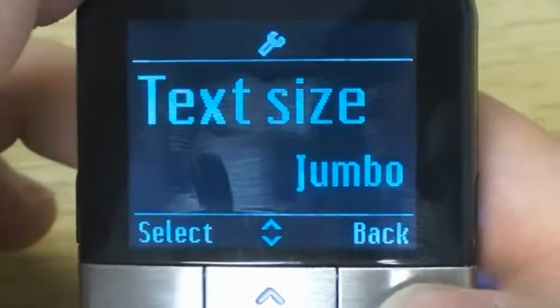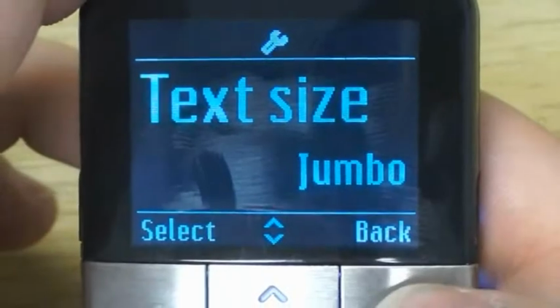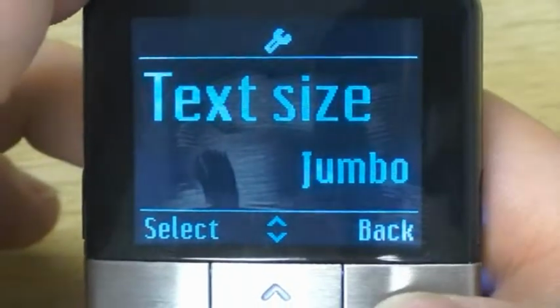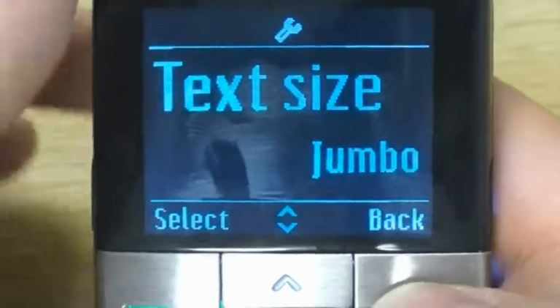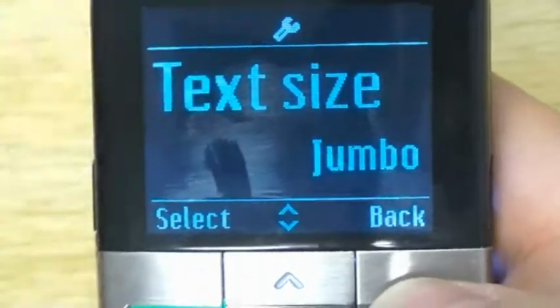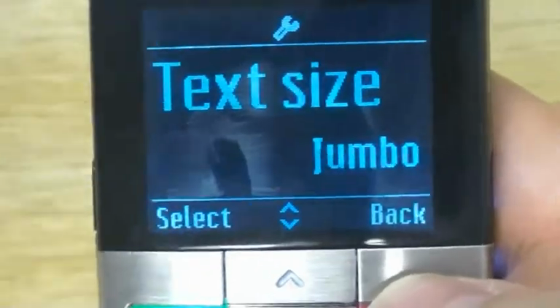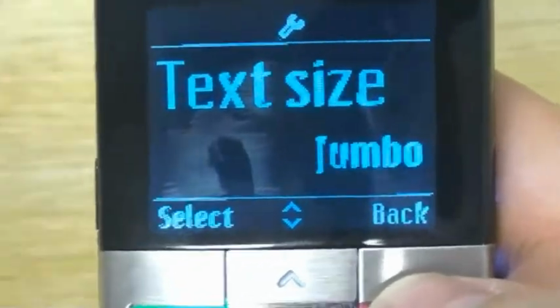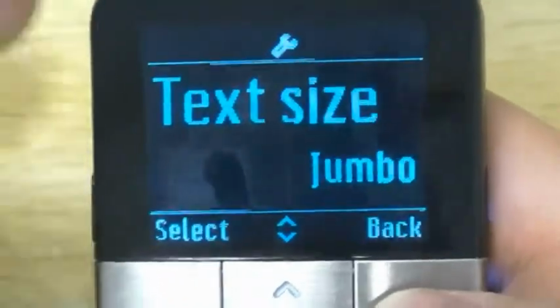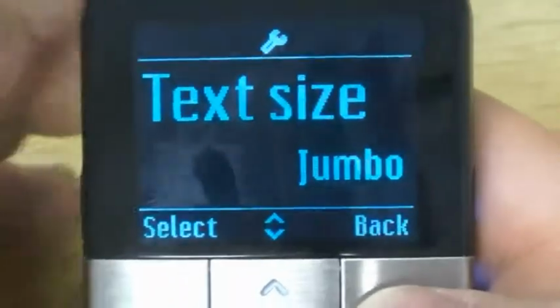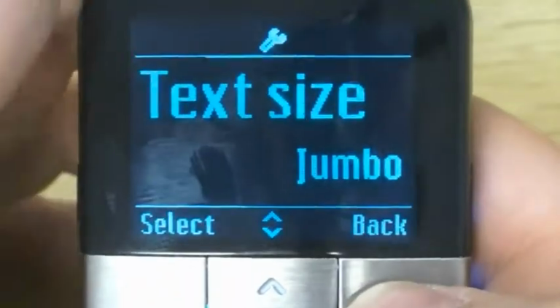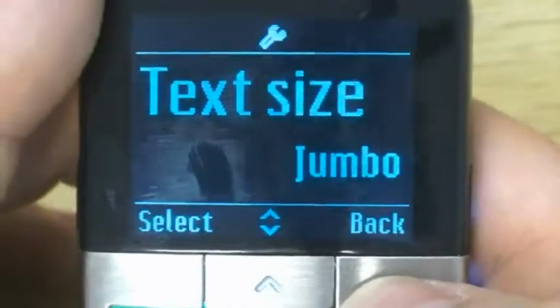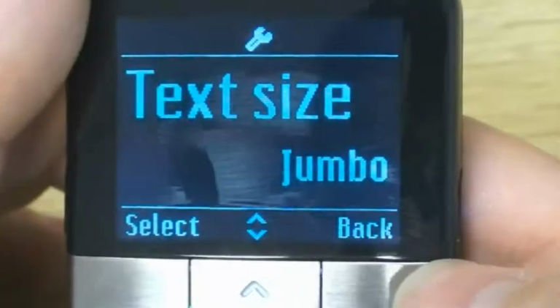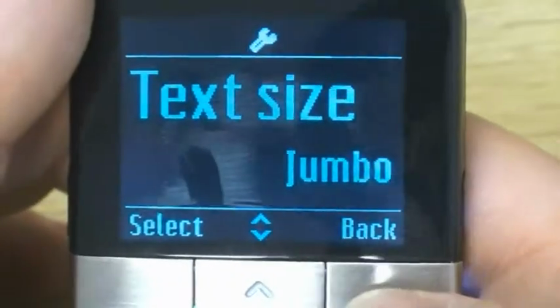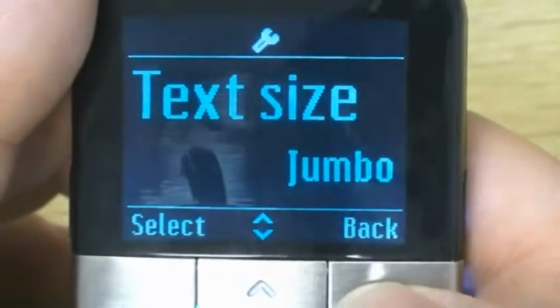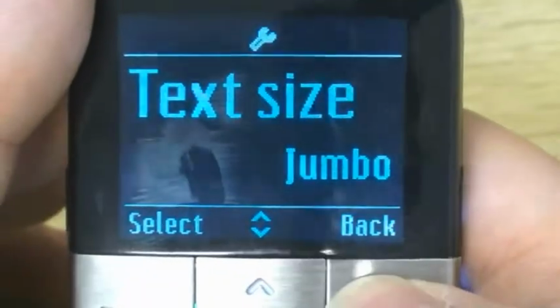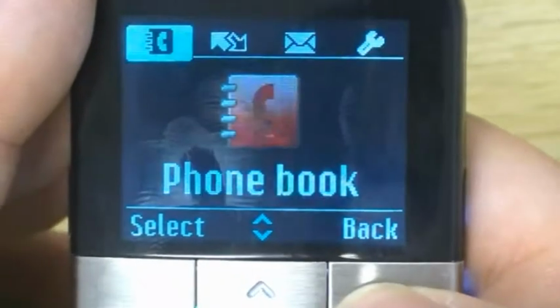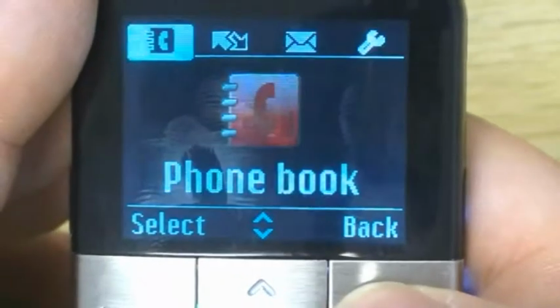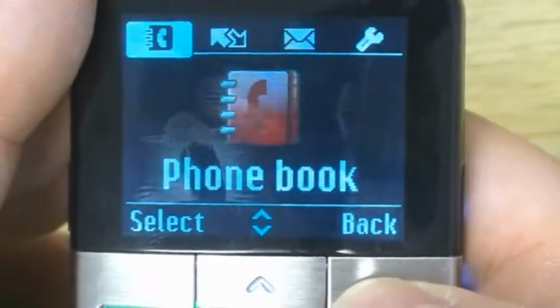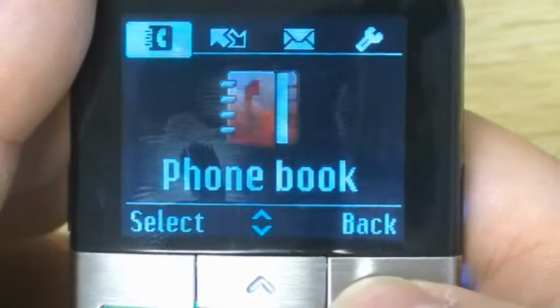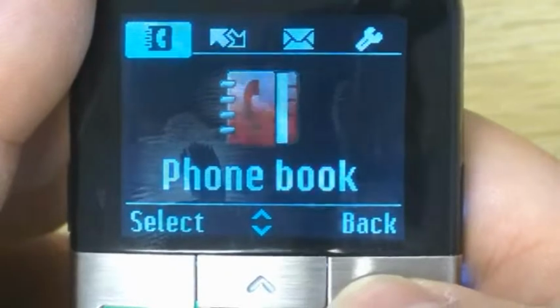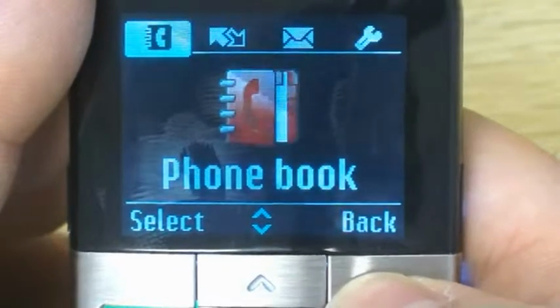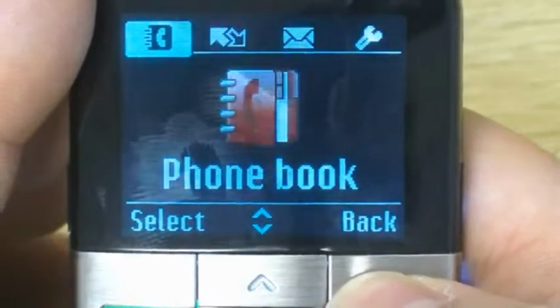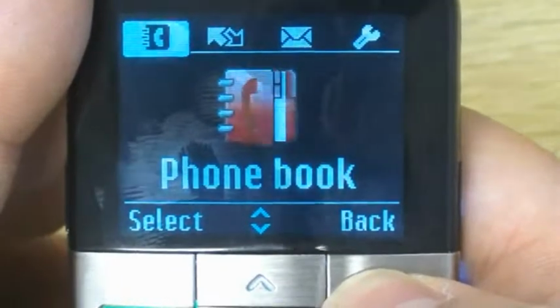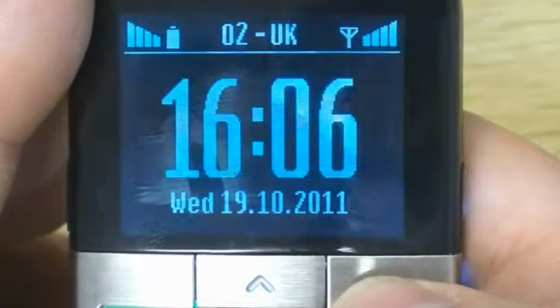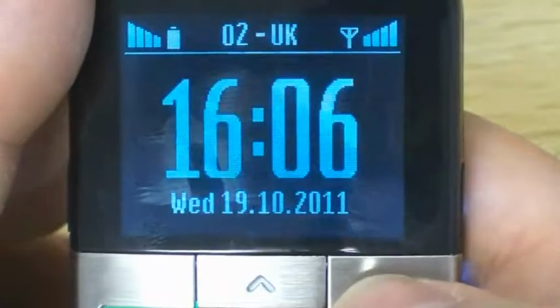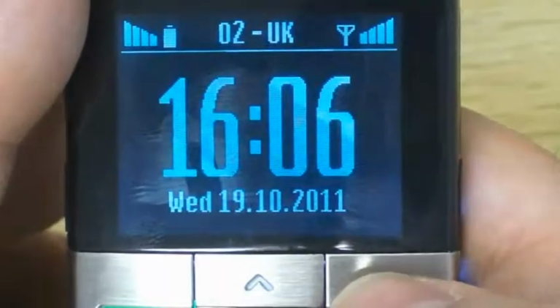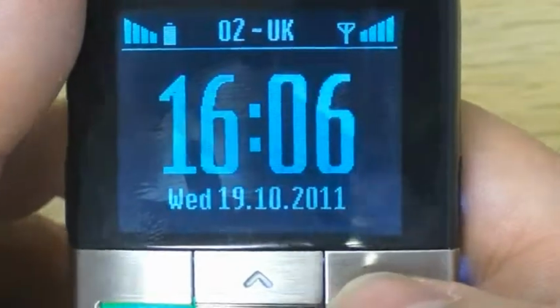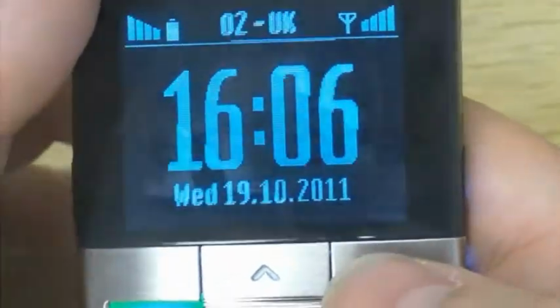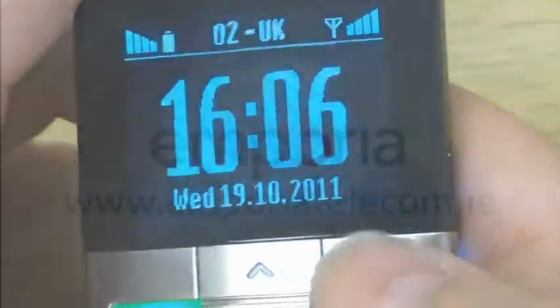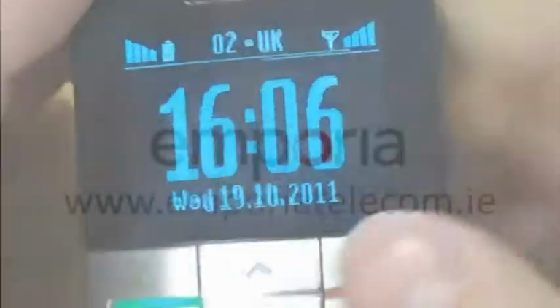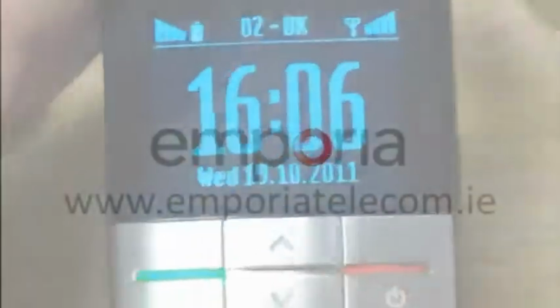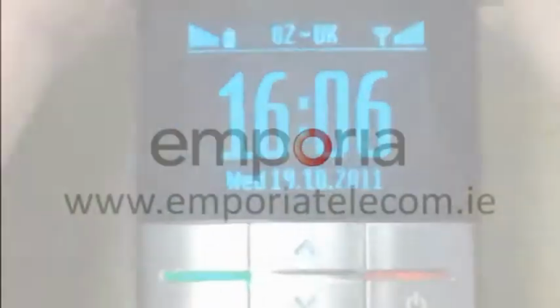You can see now the text size is much, much larger. To come back out, we just double-click and we're back on the home page.